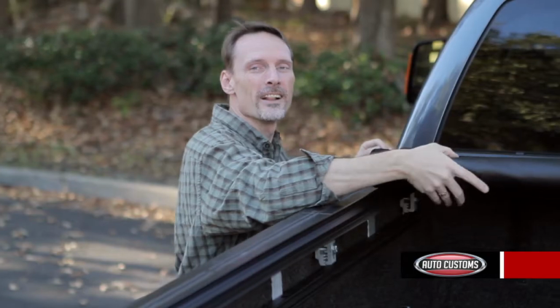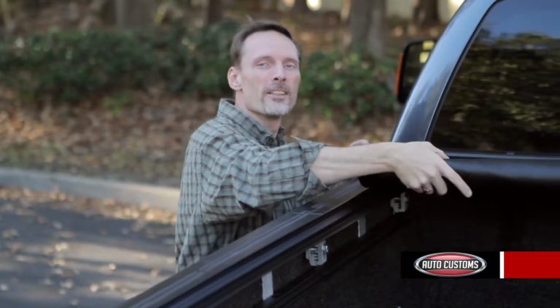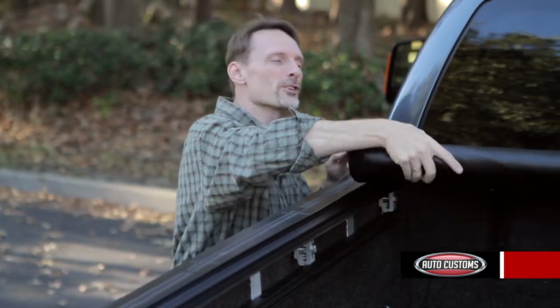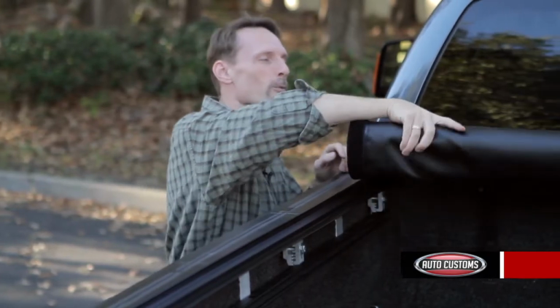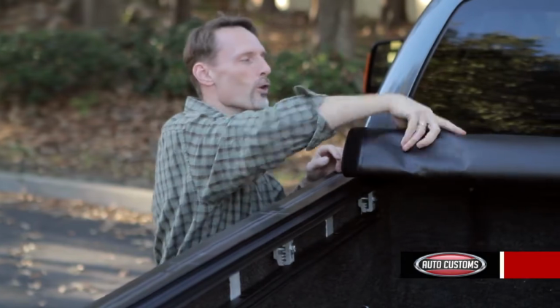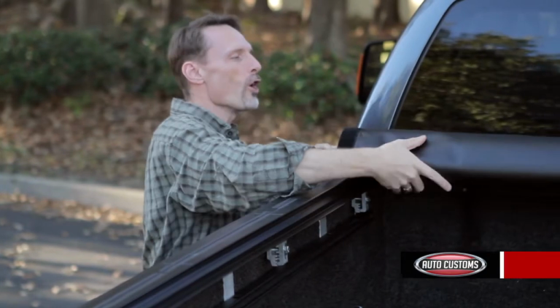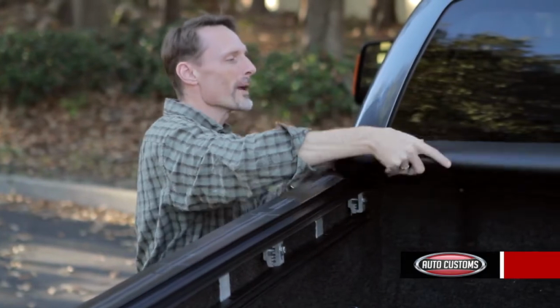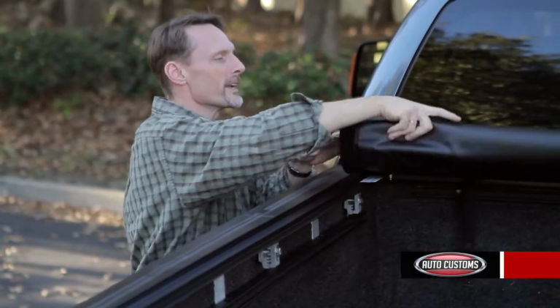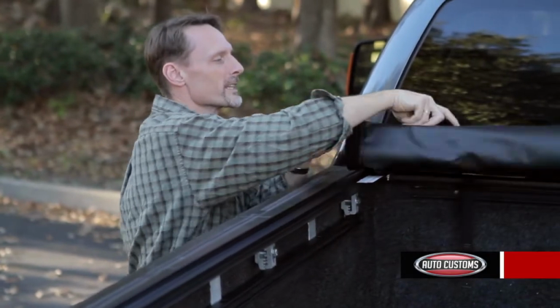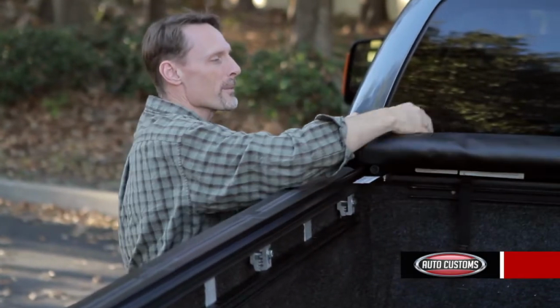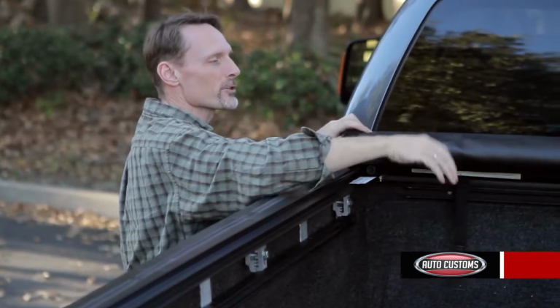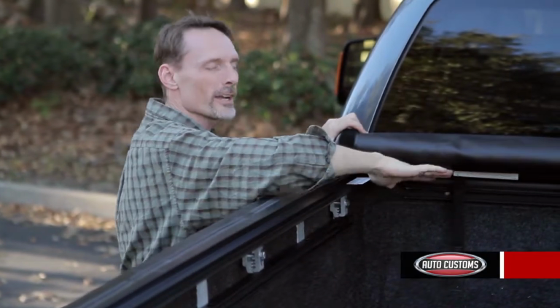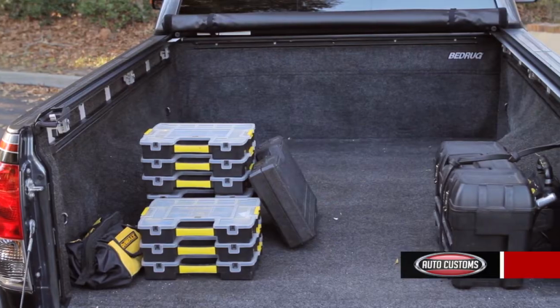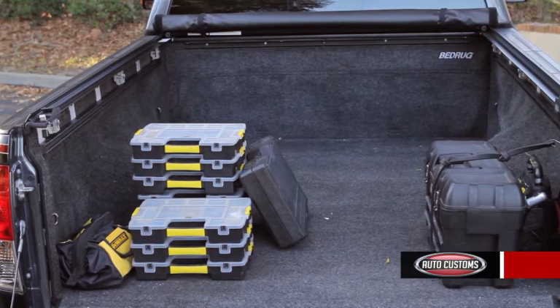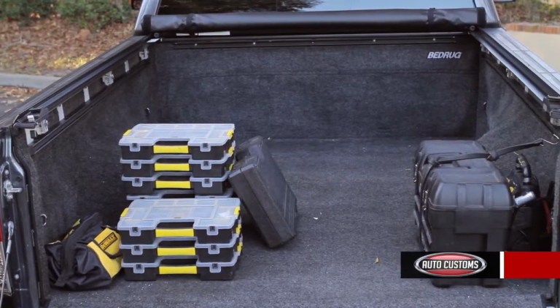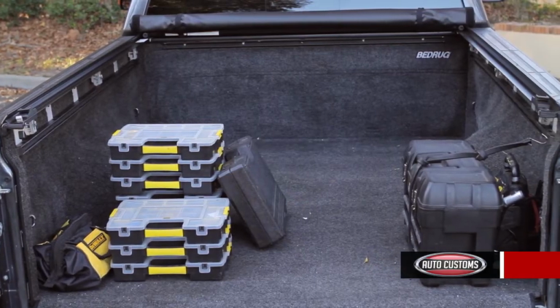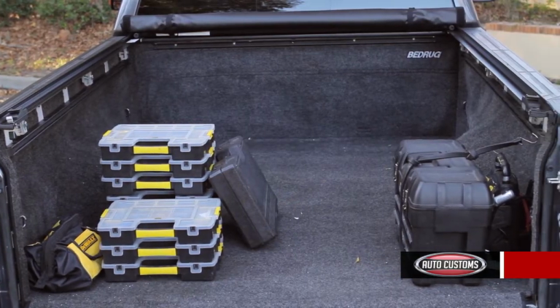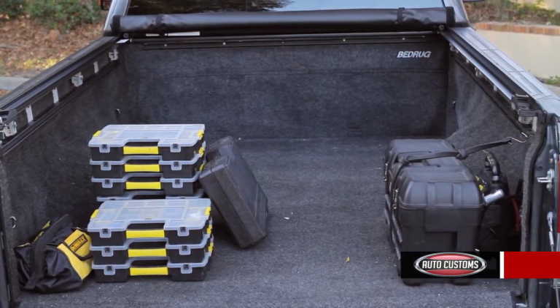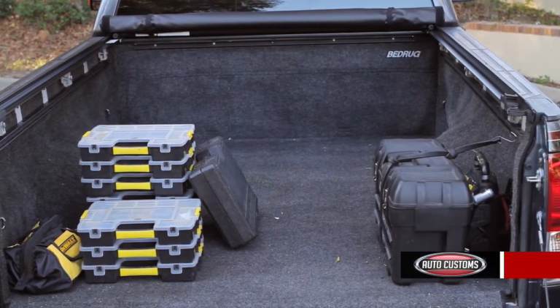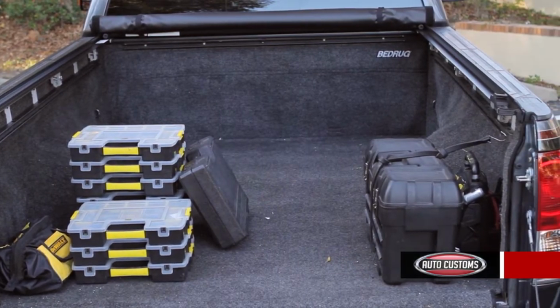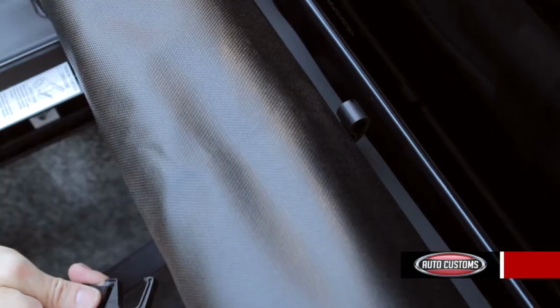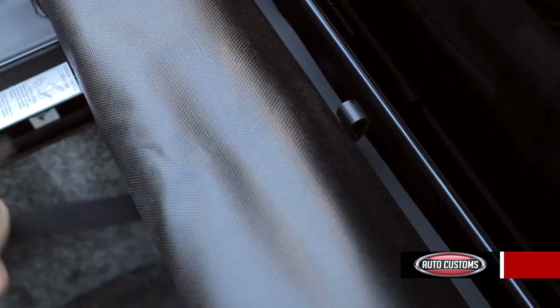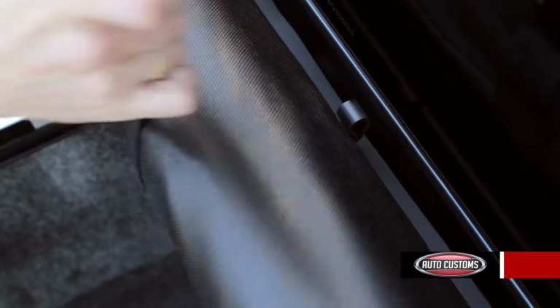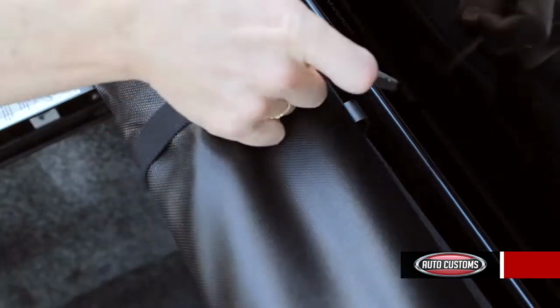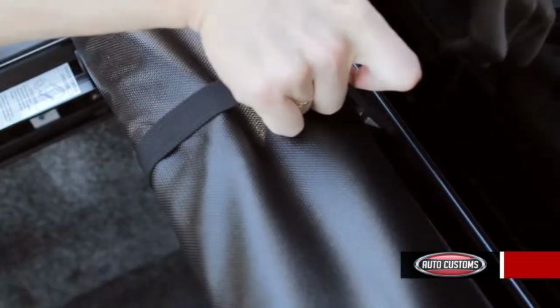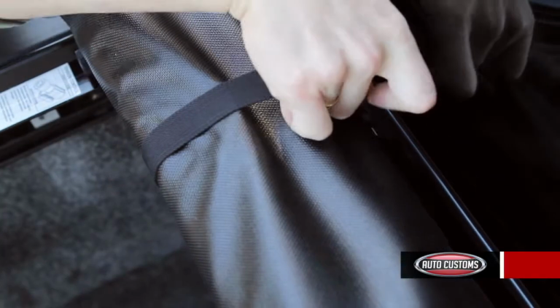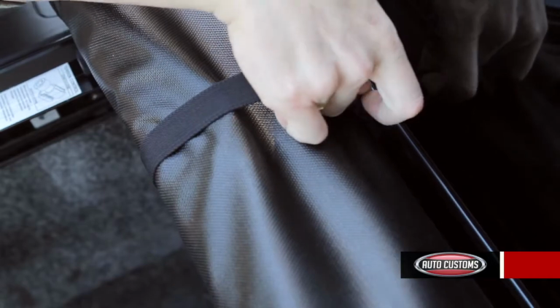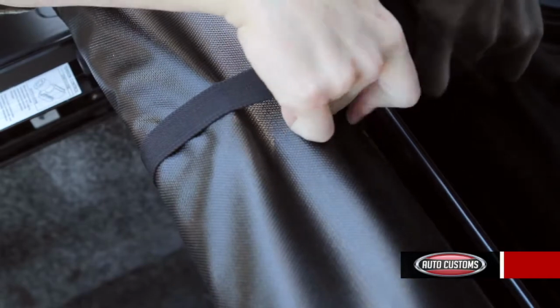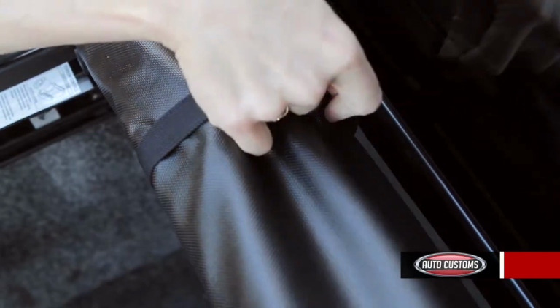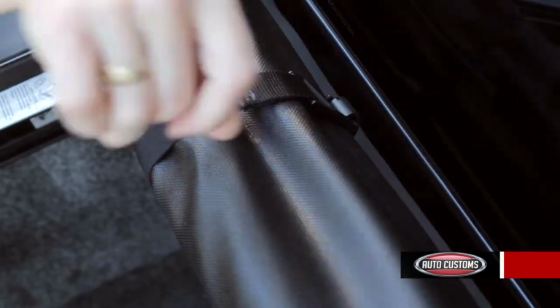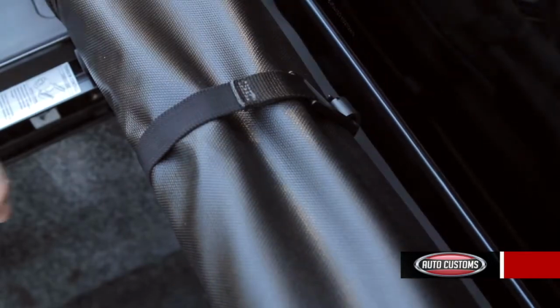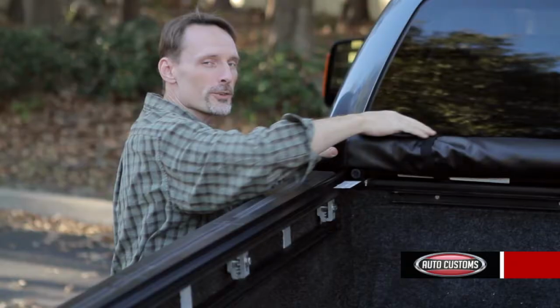The tarp will roll all the way up against the cab of the truck, exposing the entire bed. You can then secure that tarp with the included hook straps.